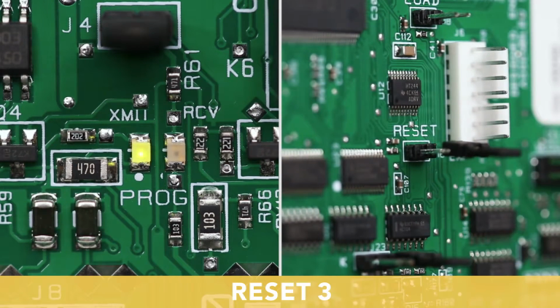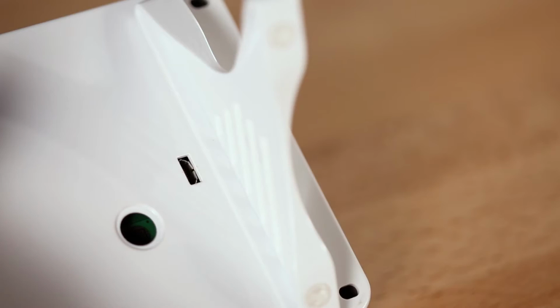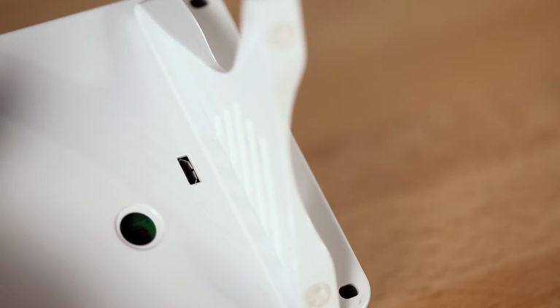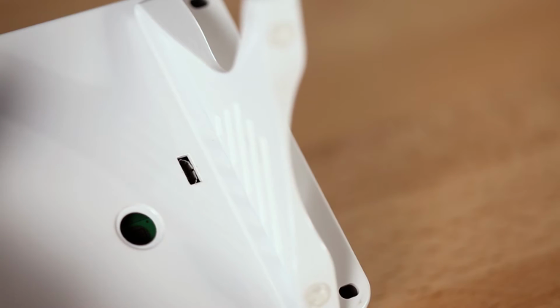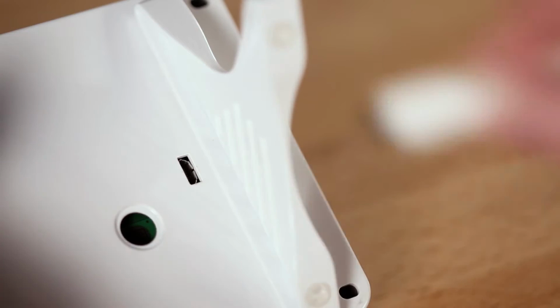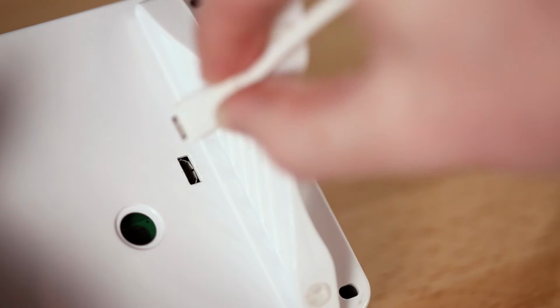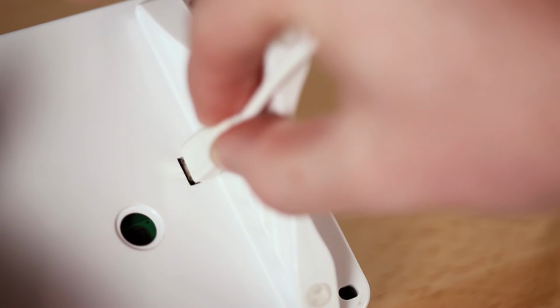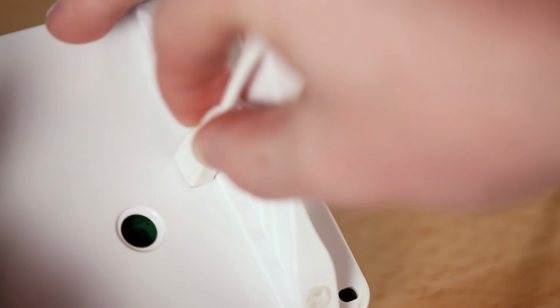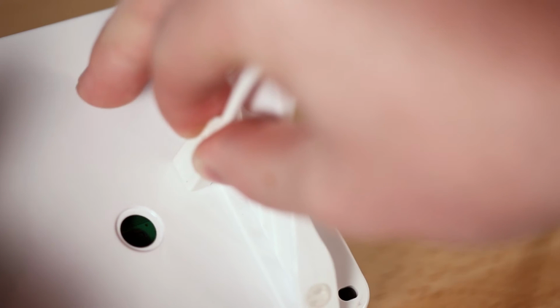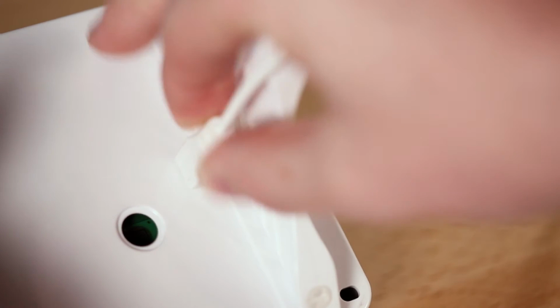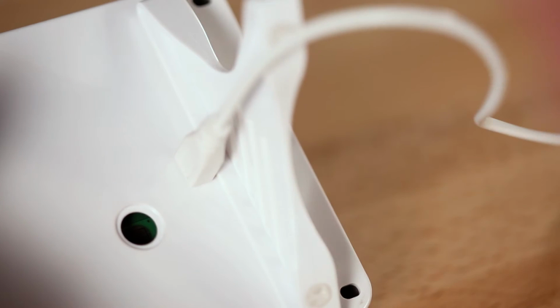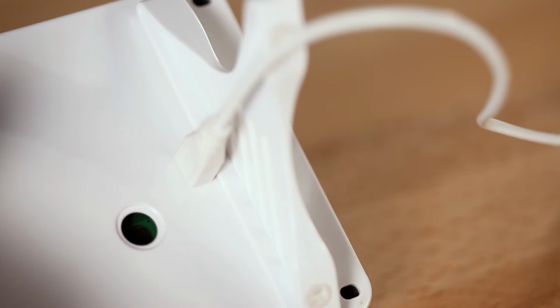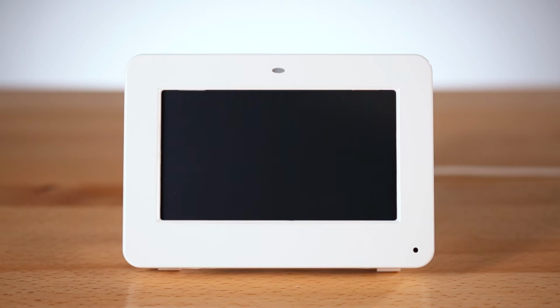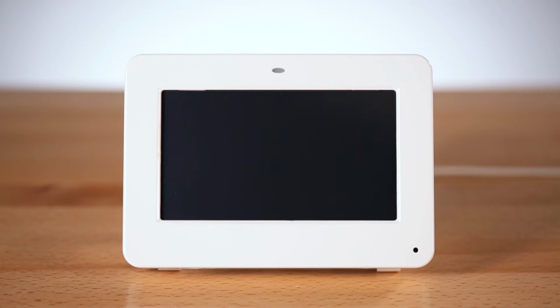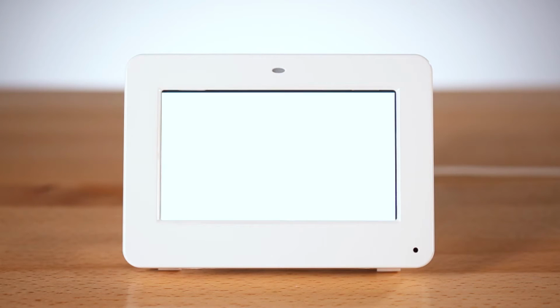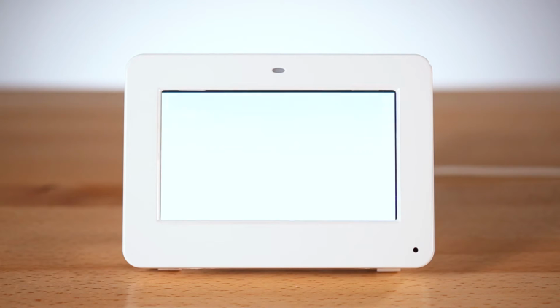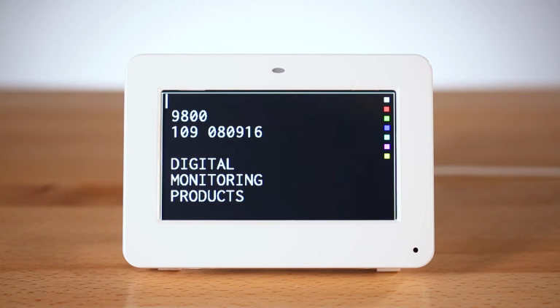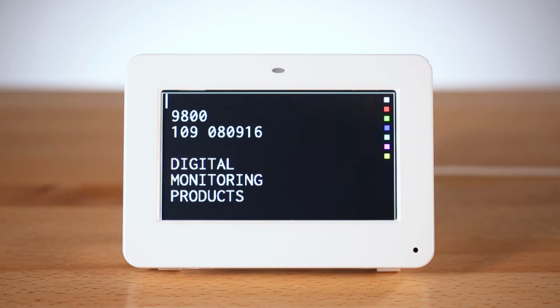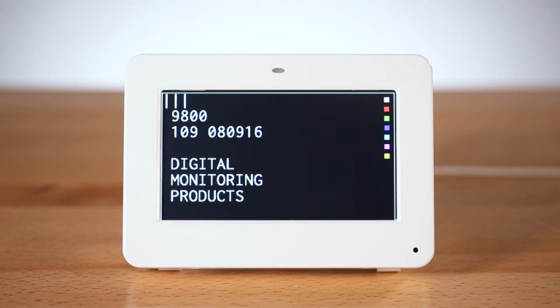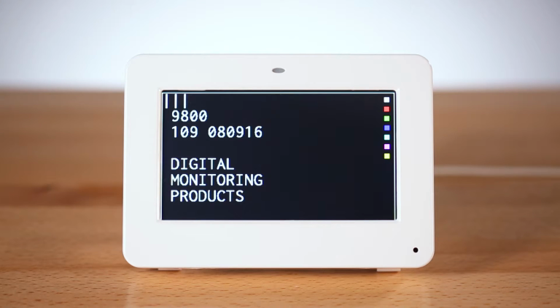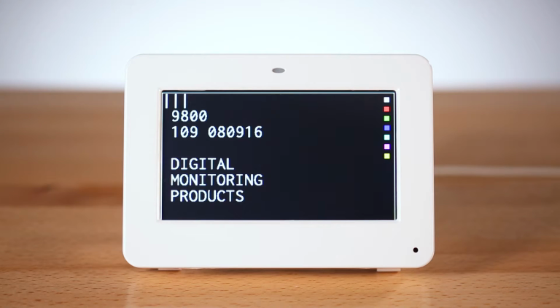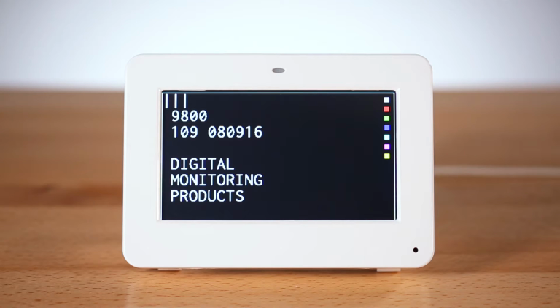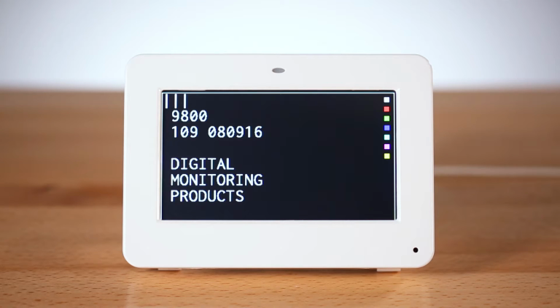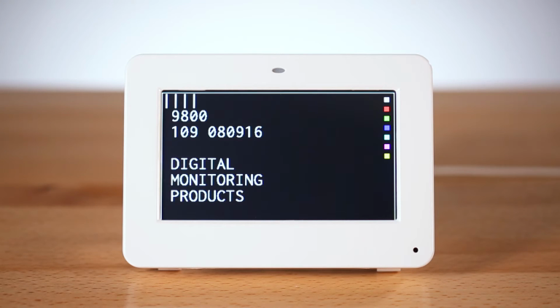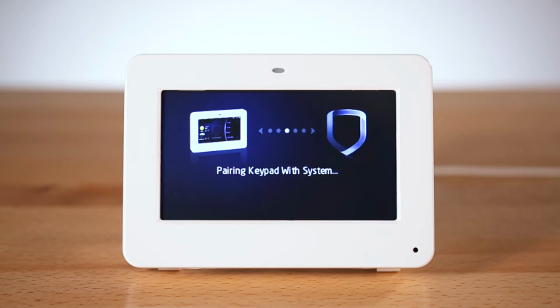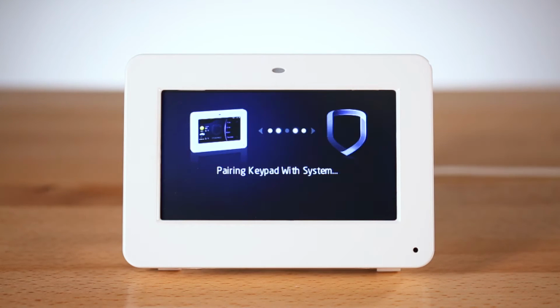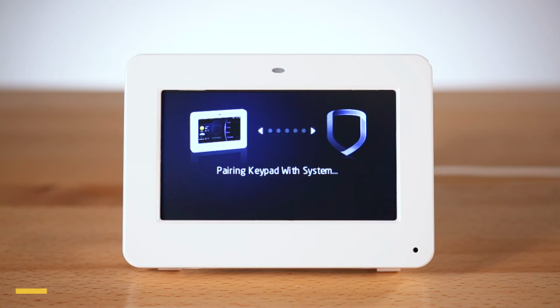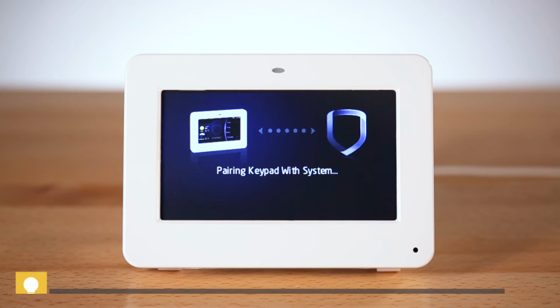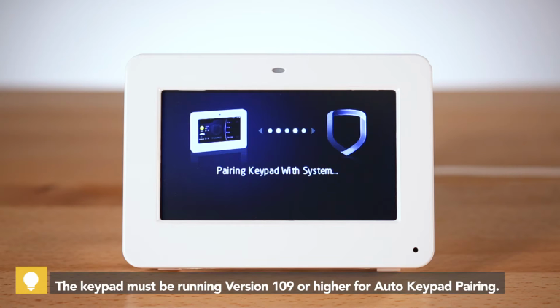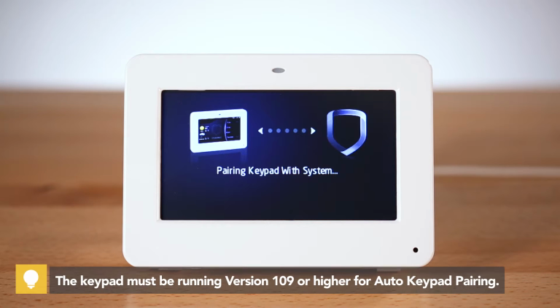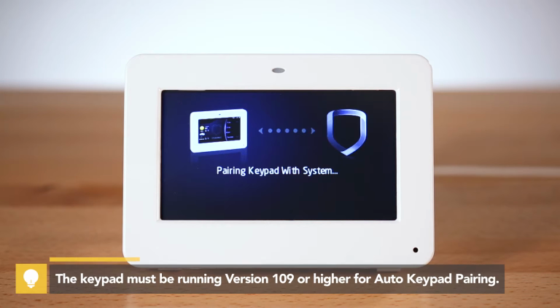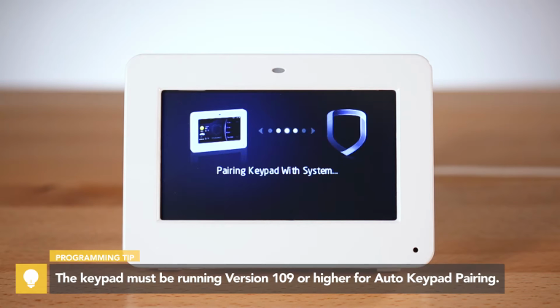Once that's done, plug the keypad into power. Once it powers up, it will display the pairing screen and attempt to connect to the panel.